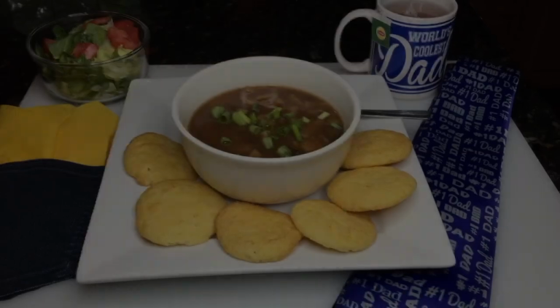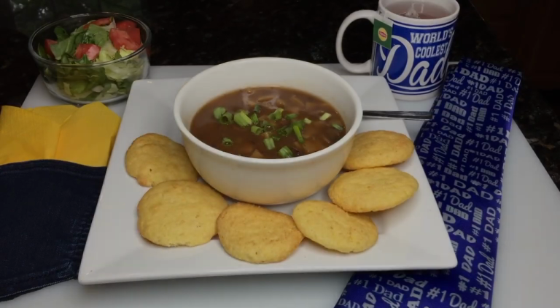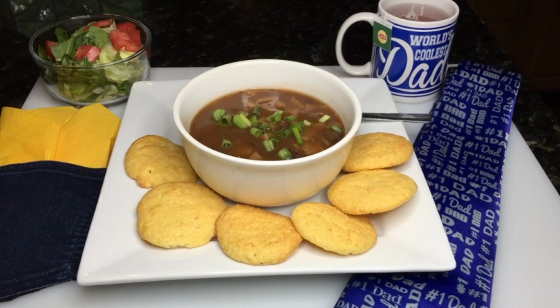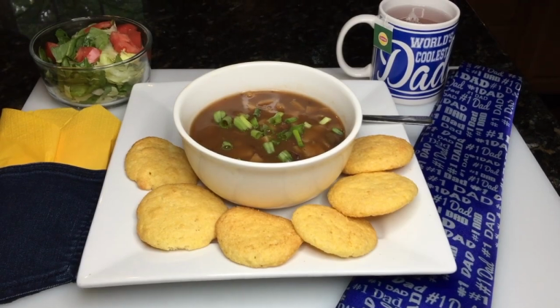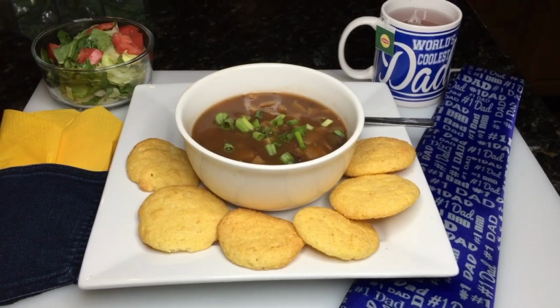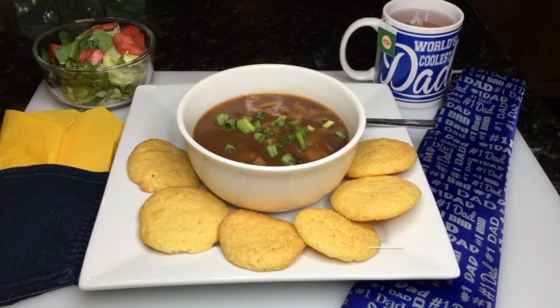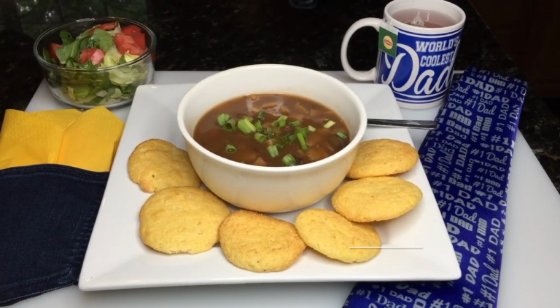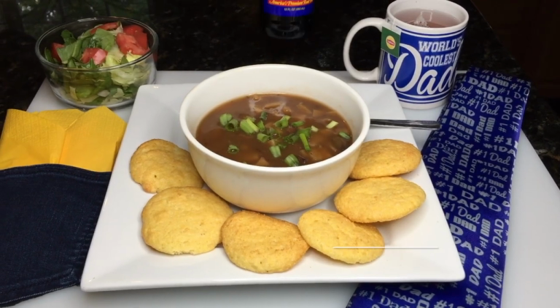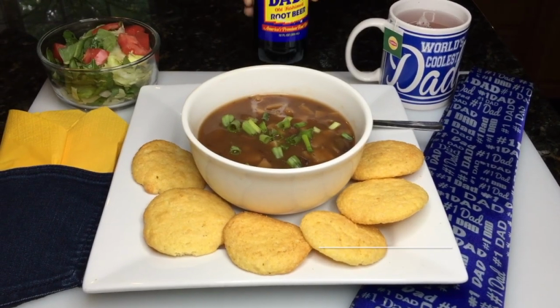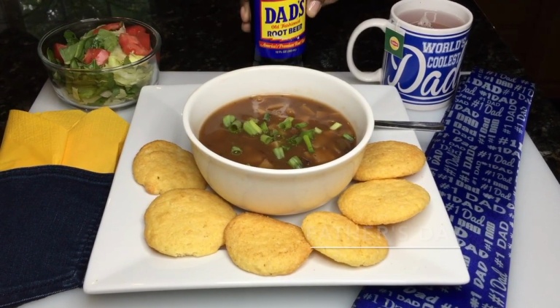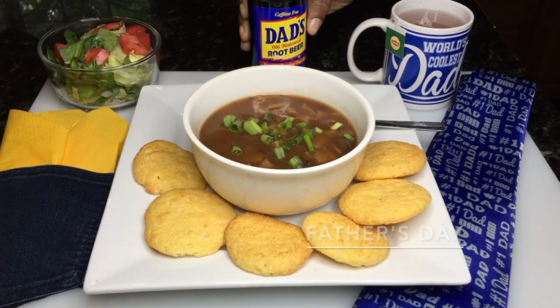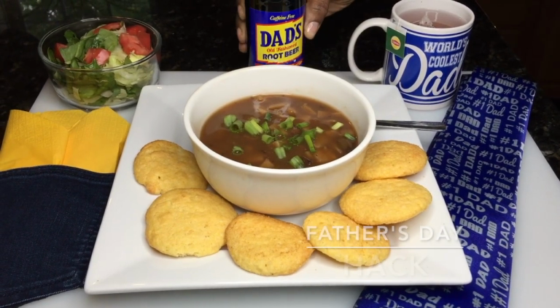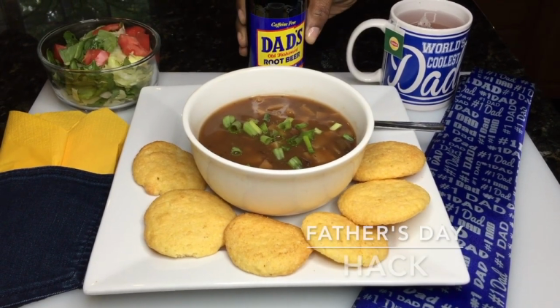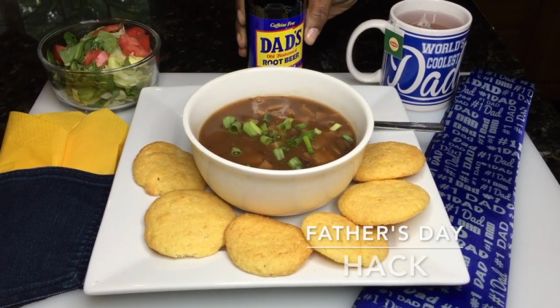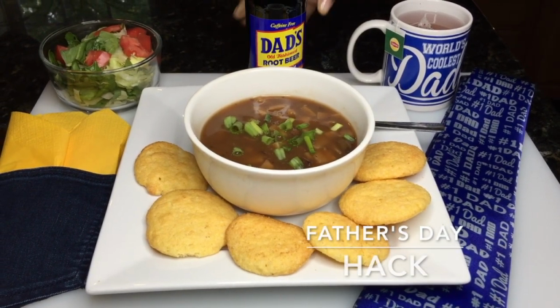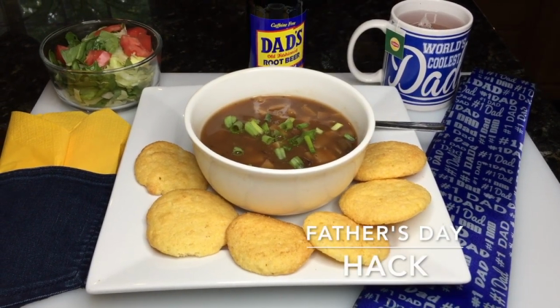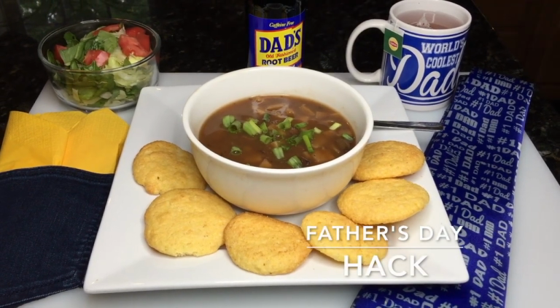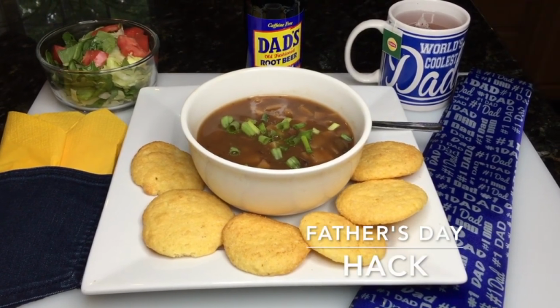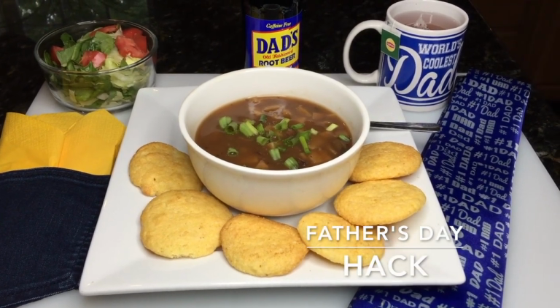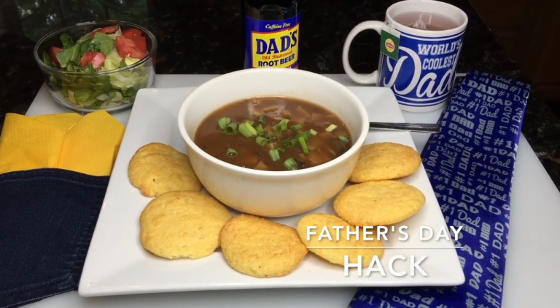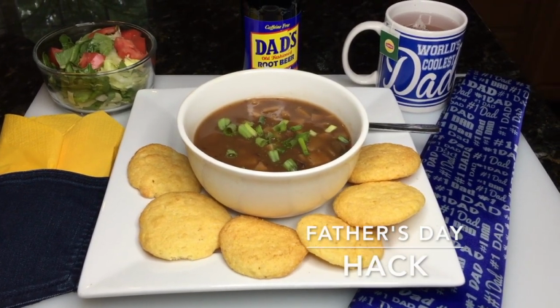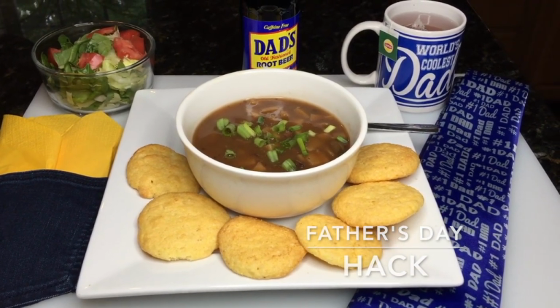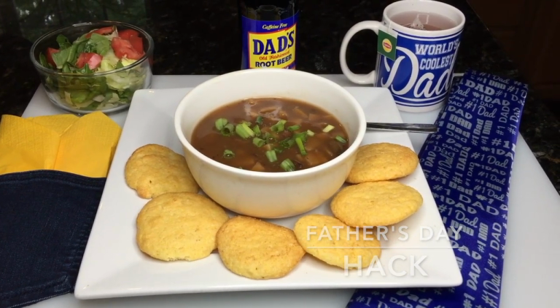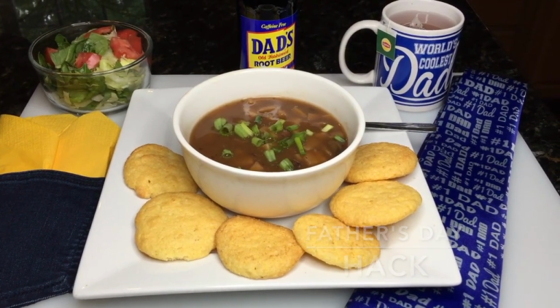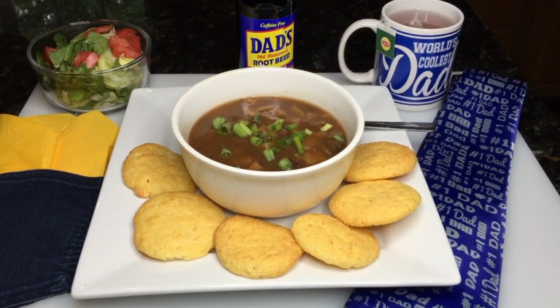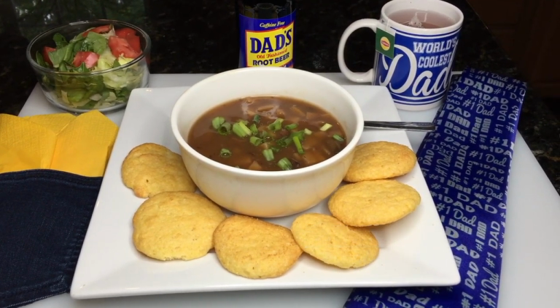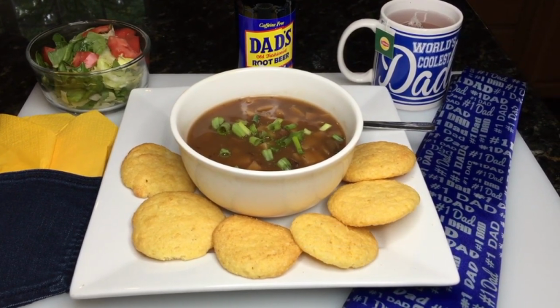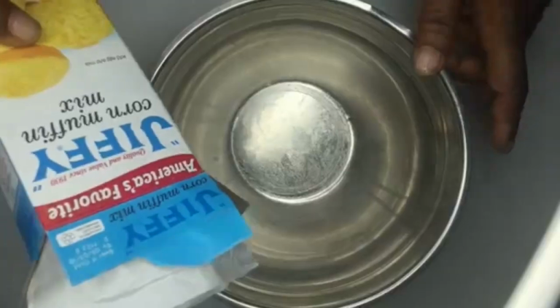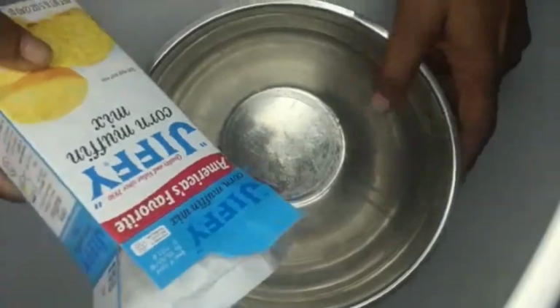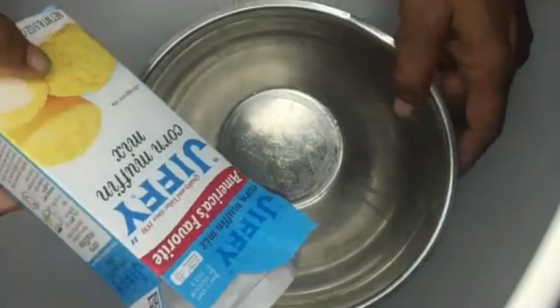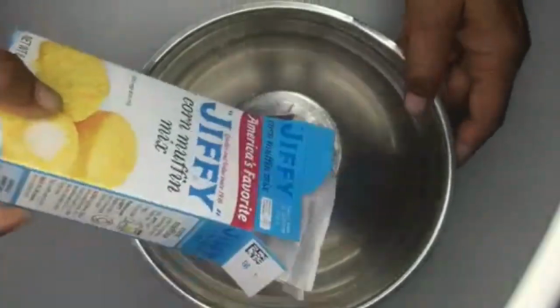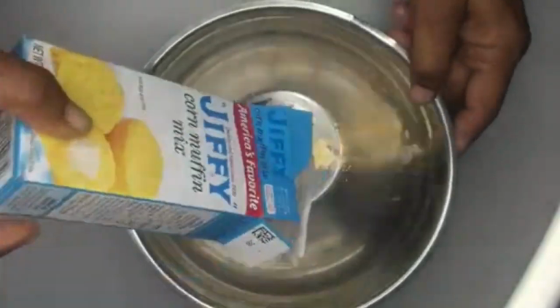Hello, this is Ralphine Childs with my Father's Day Hack. Go ahead and subscribe for more creative ideas.